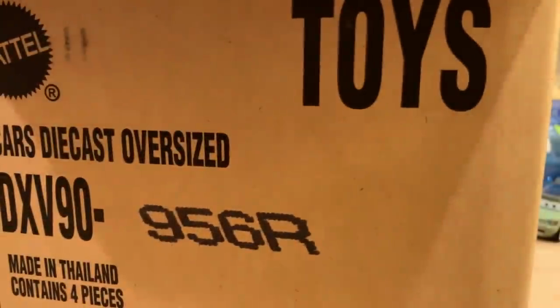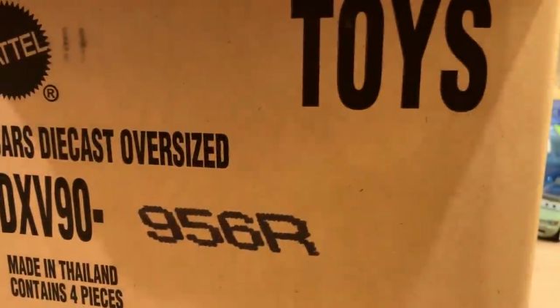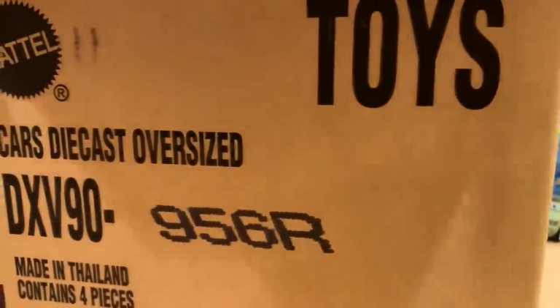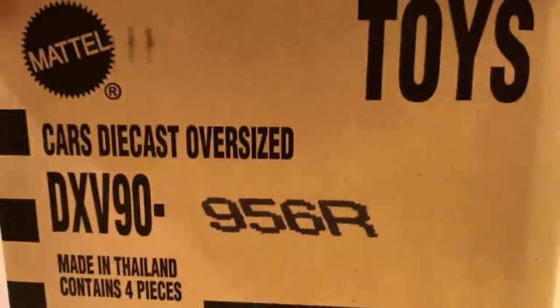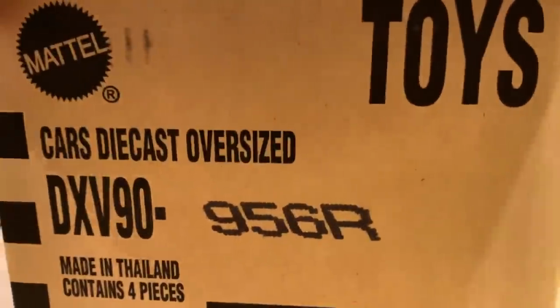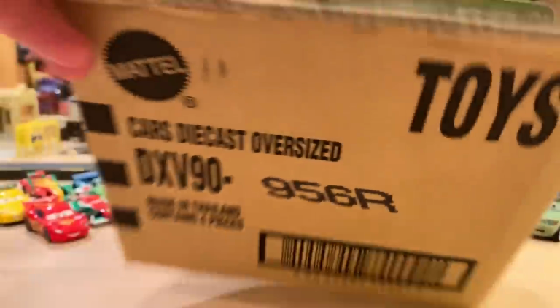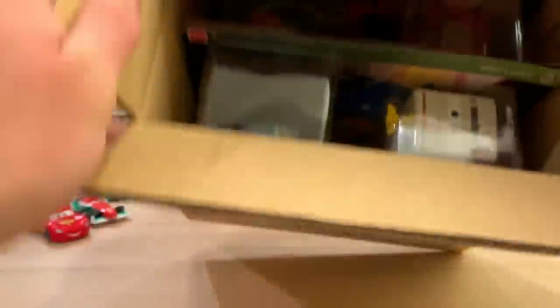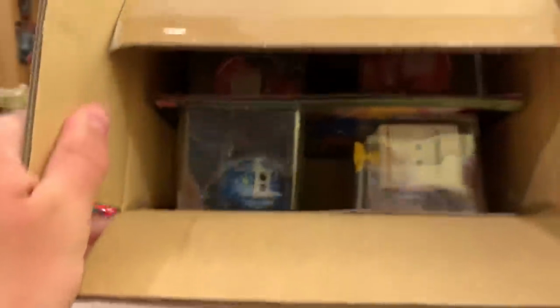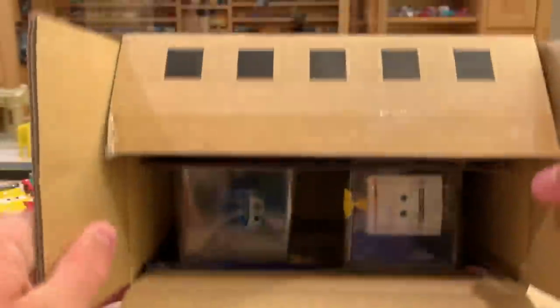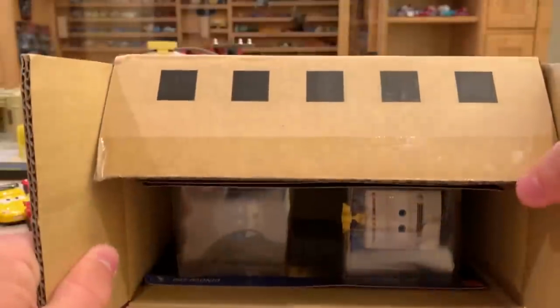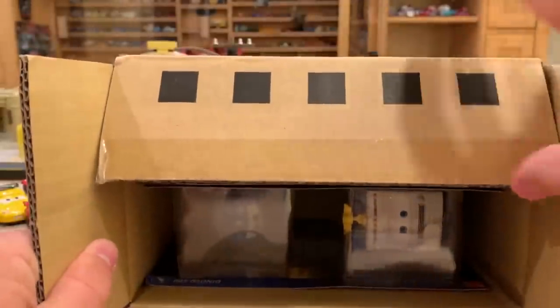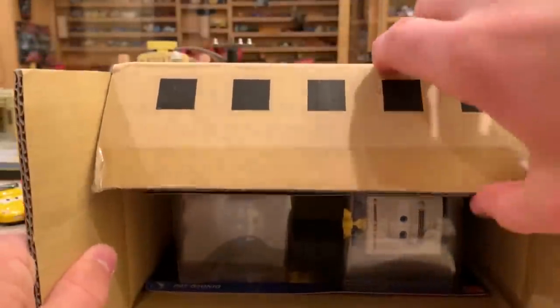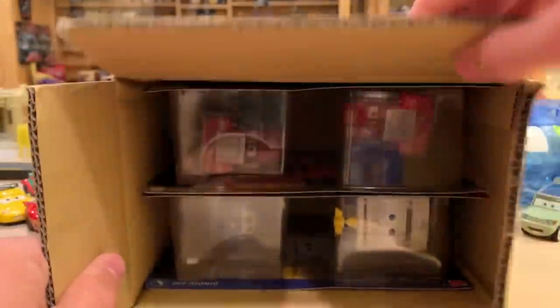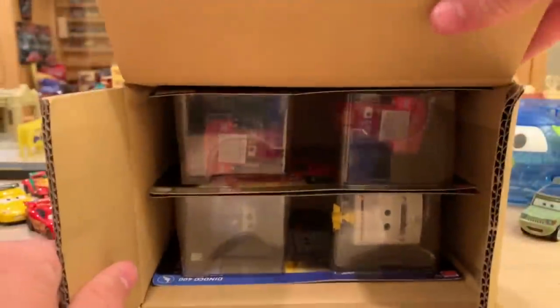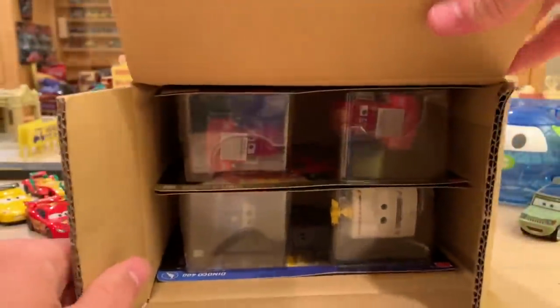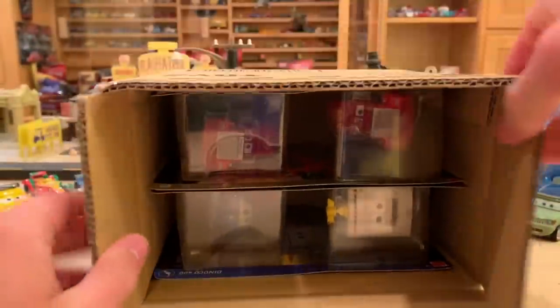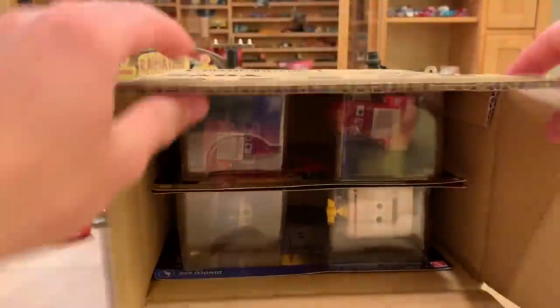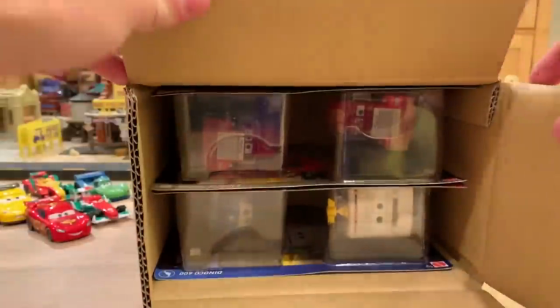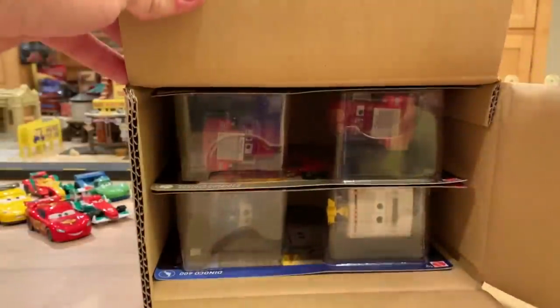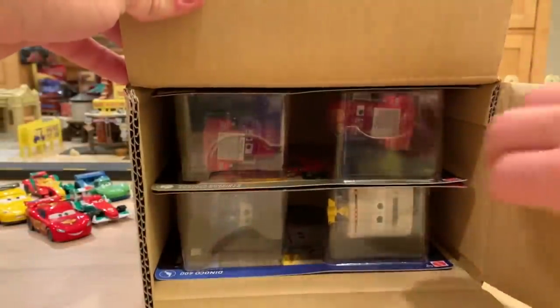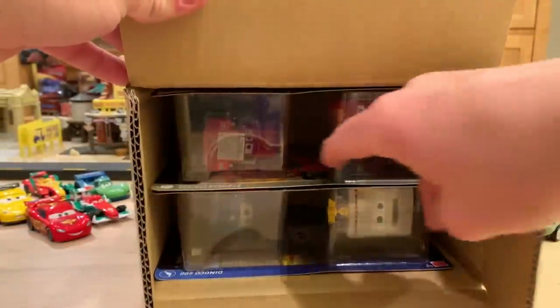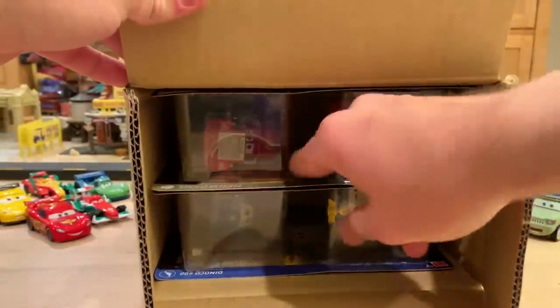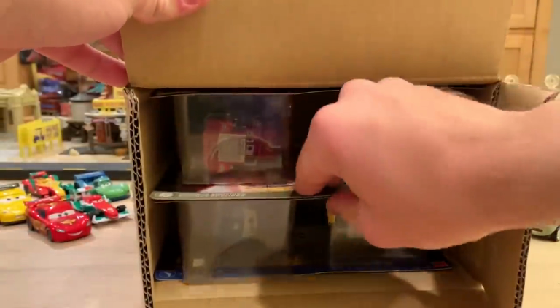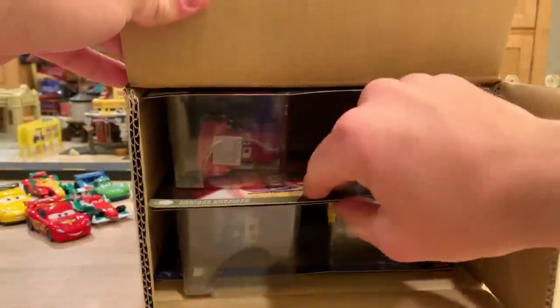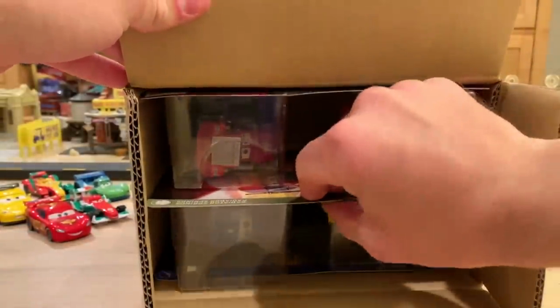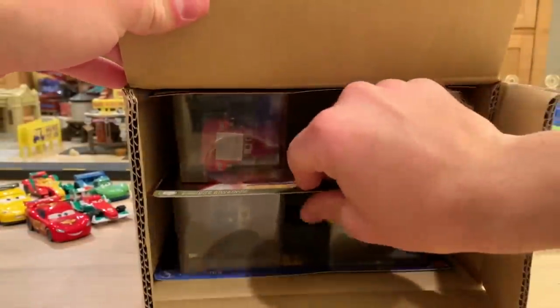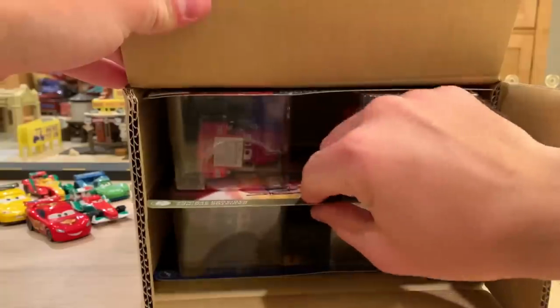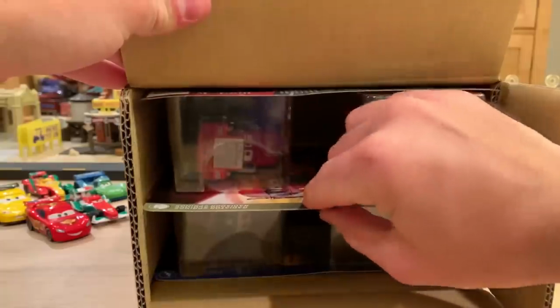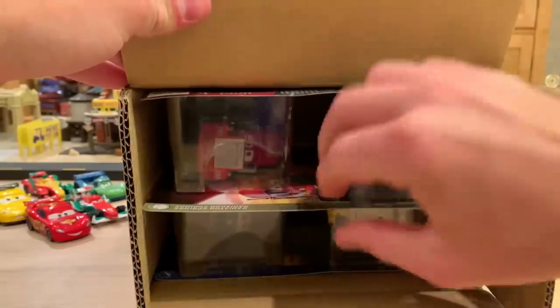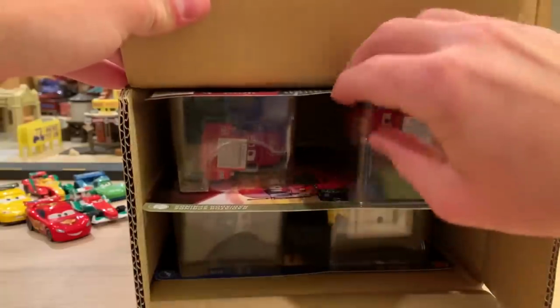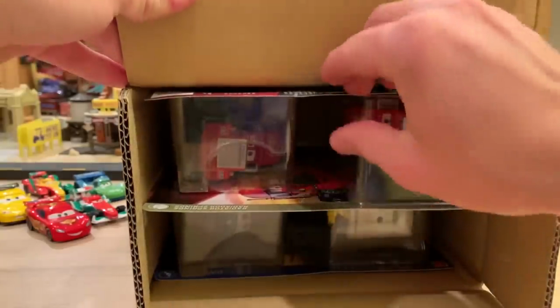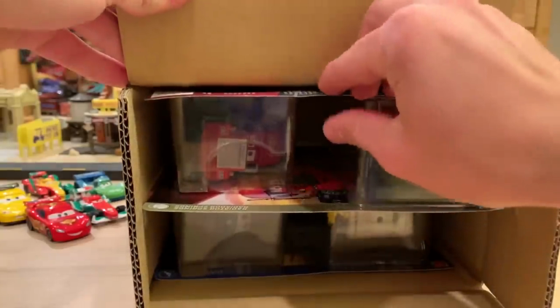We got it open. Oh man, there it is. I'm so happy. We're going to start with the Macs first because they're boring.